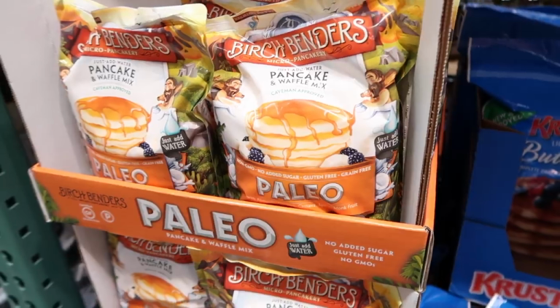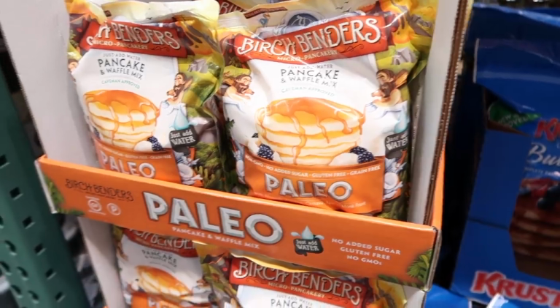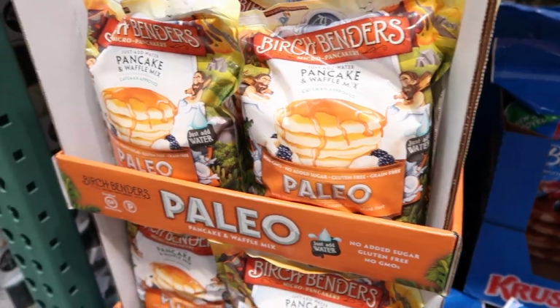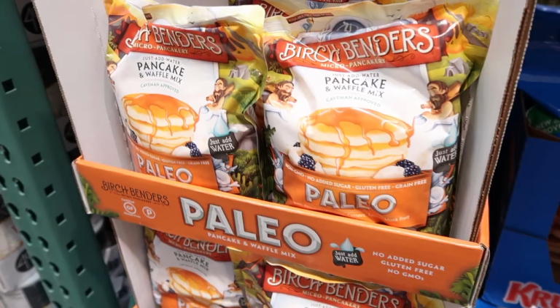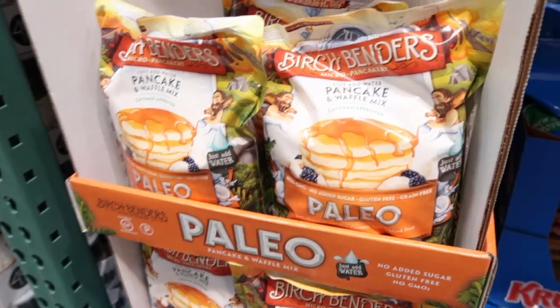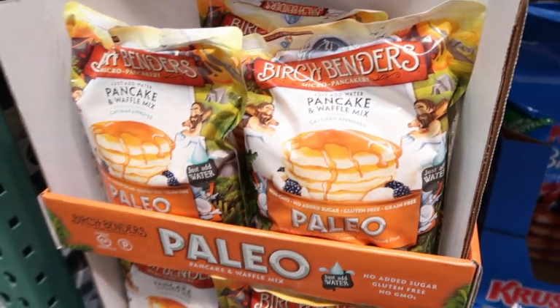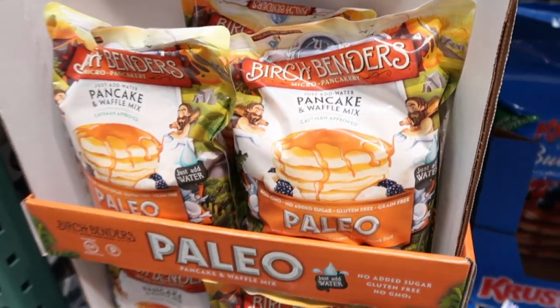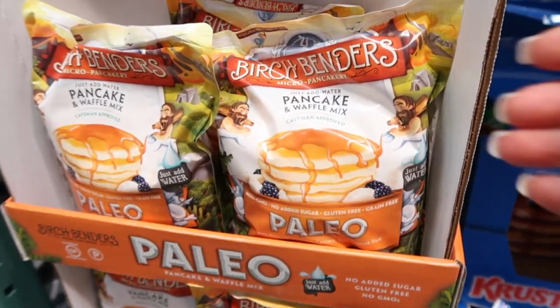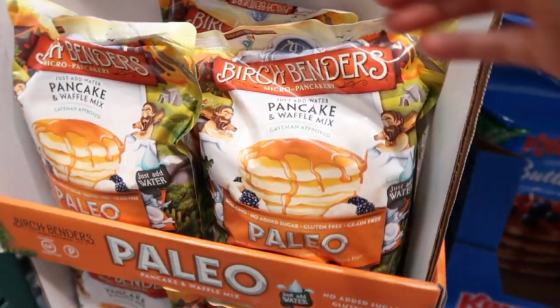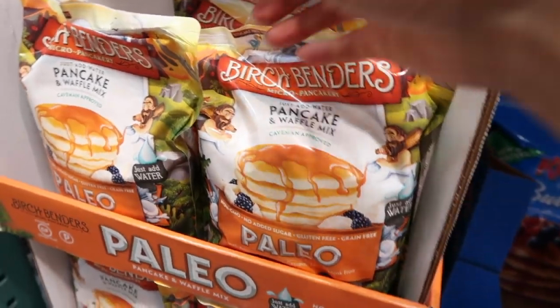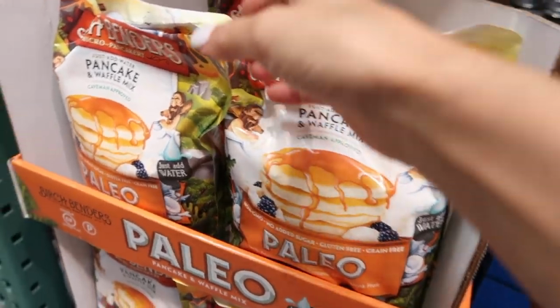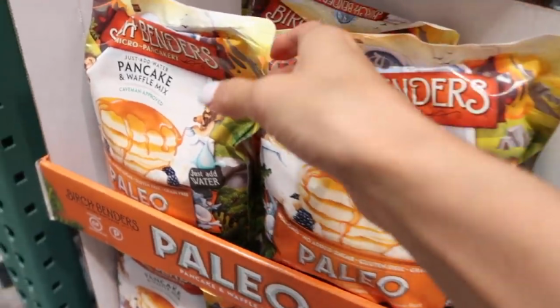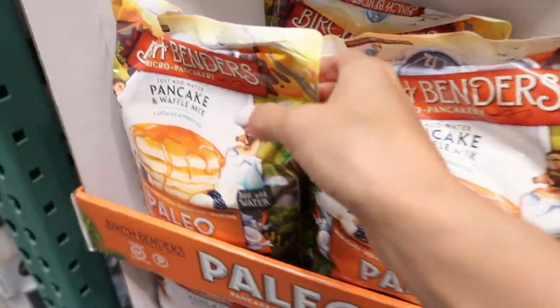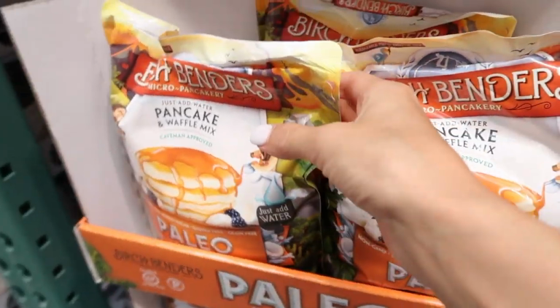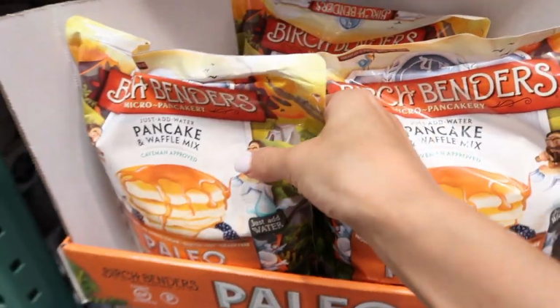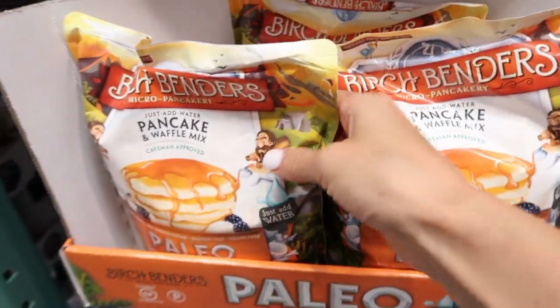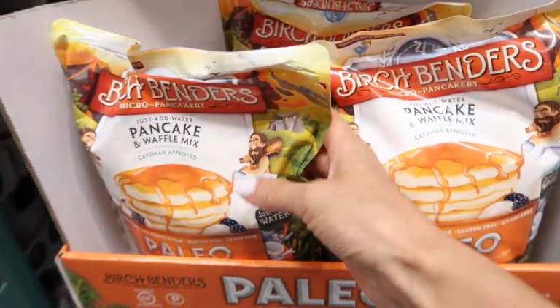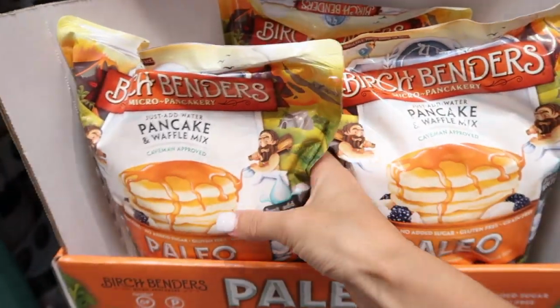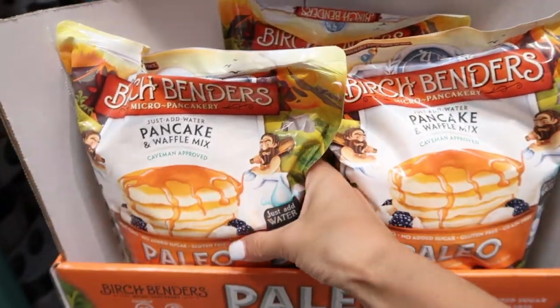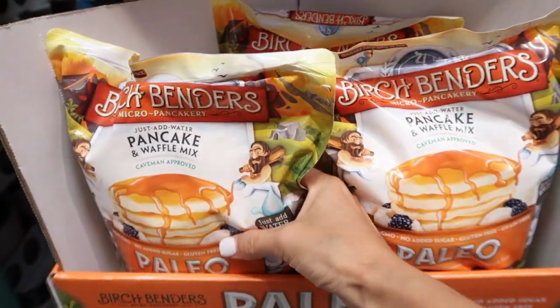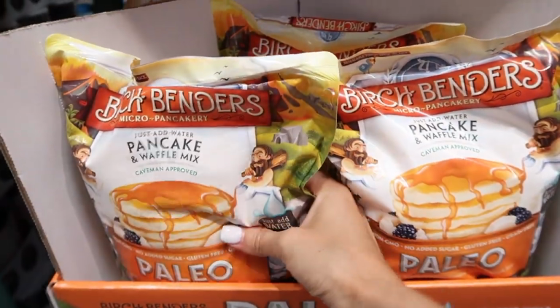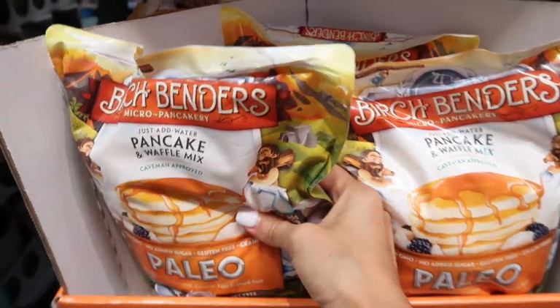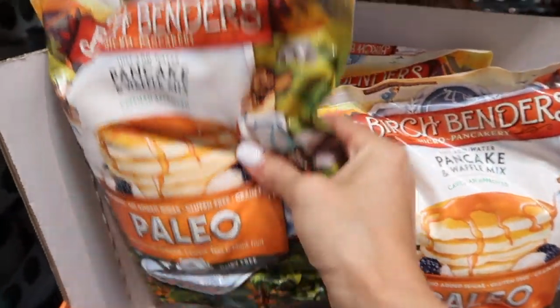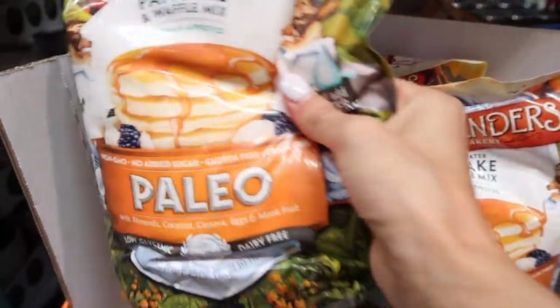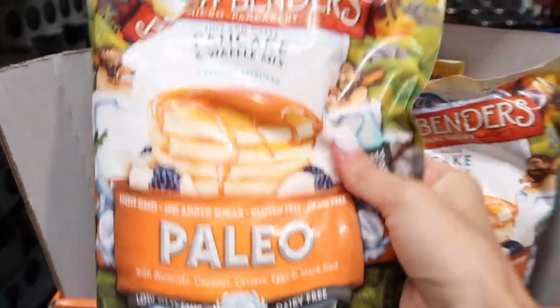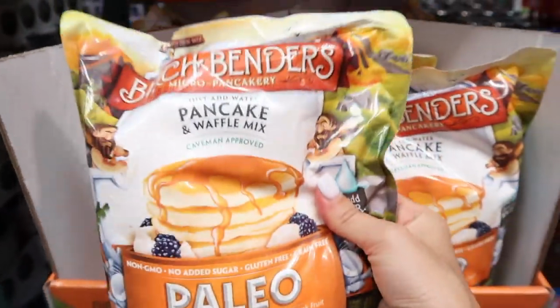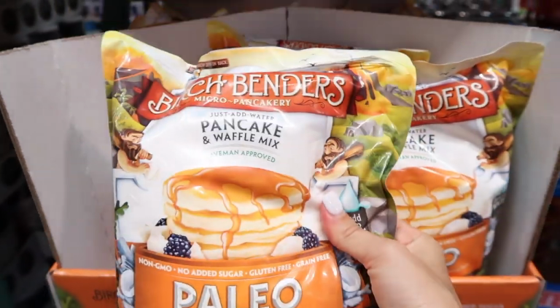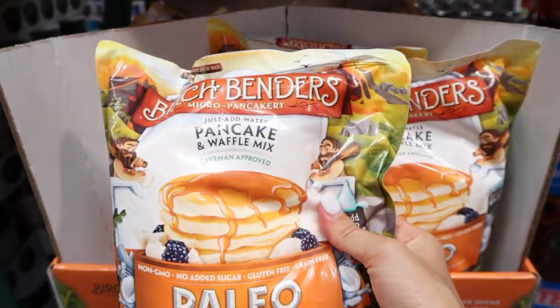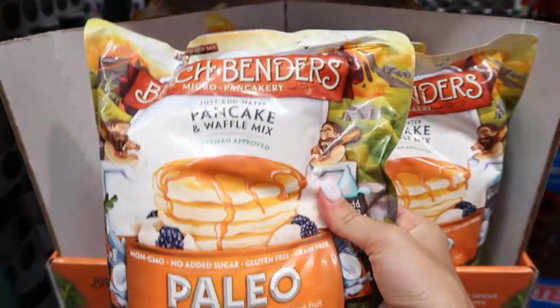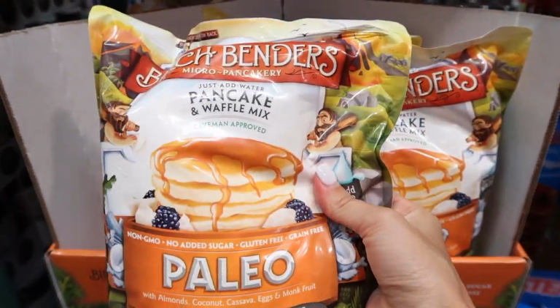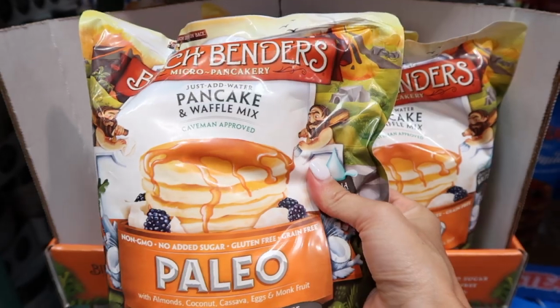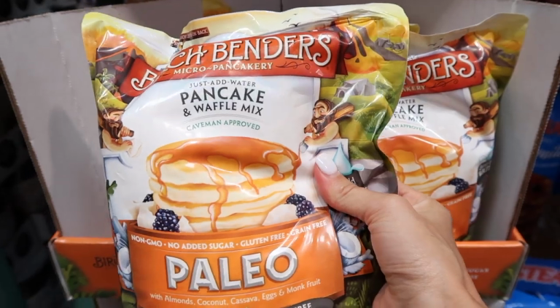This is the best pancake mix ever, so we are going to get two of these this time.